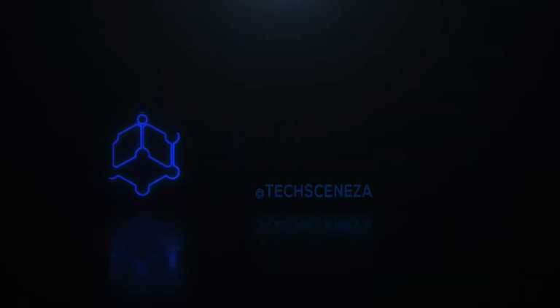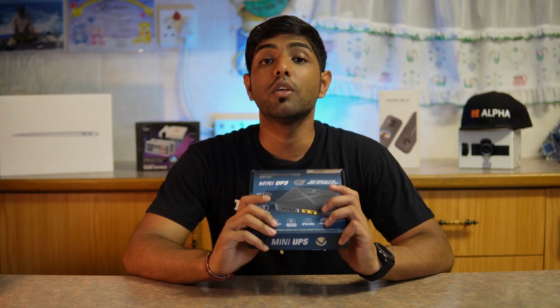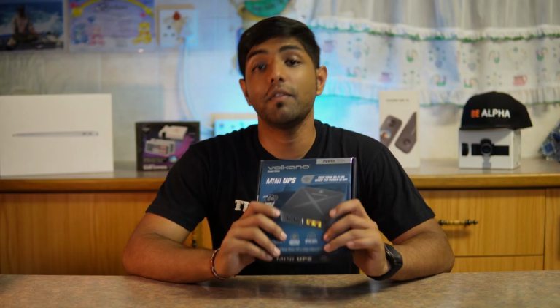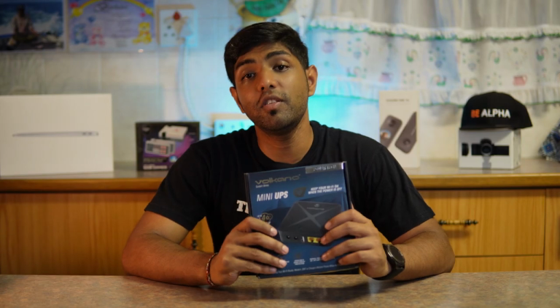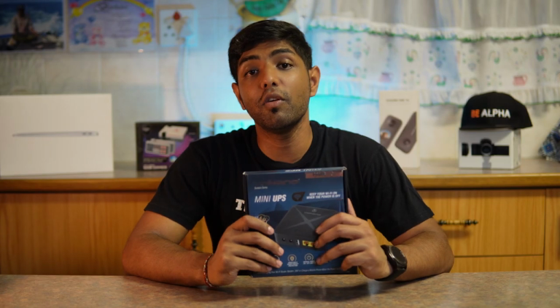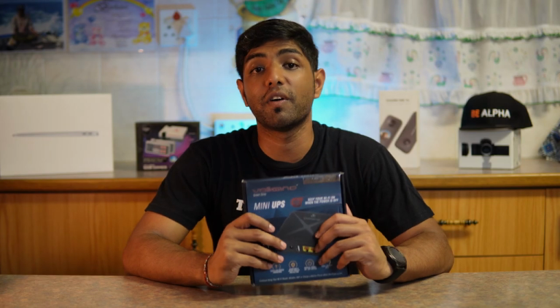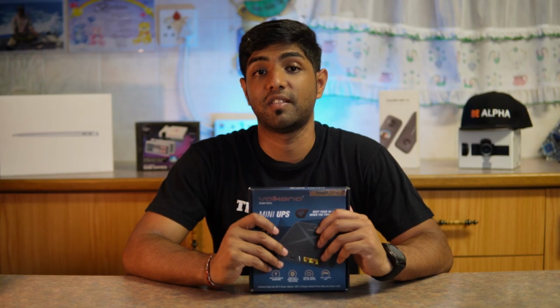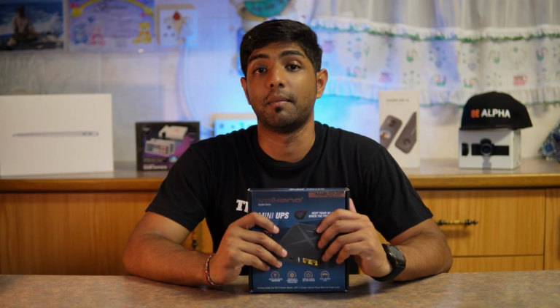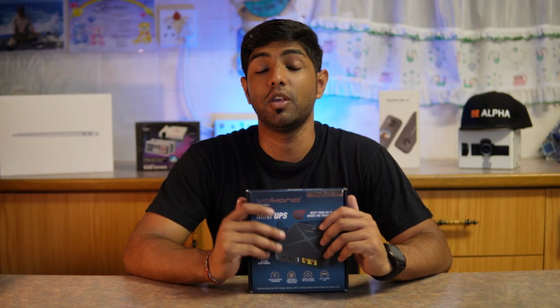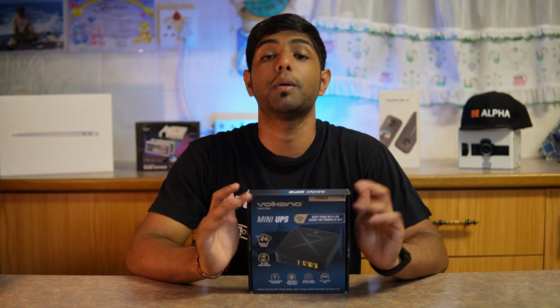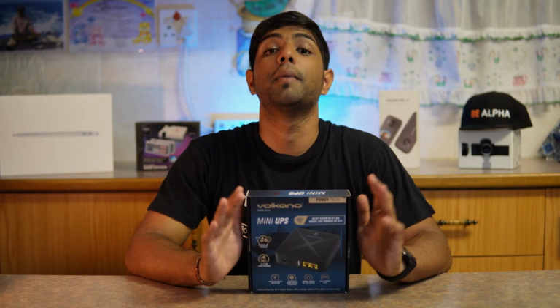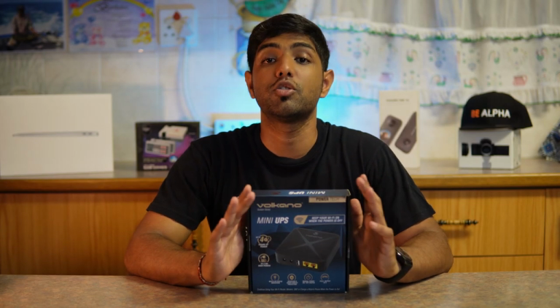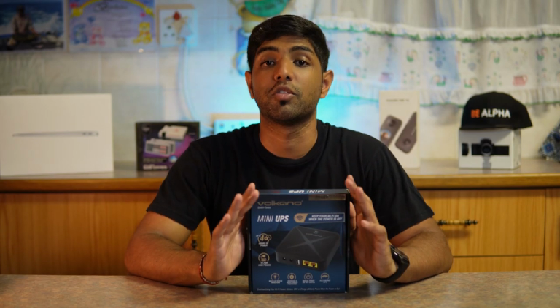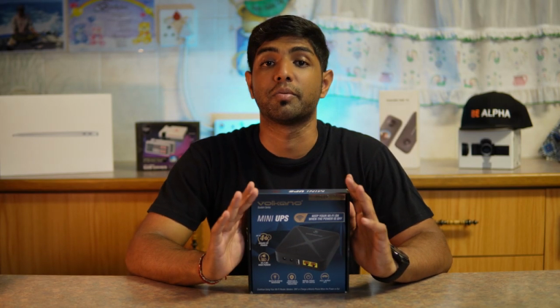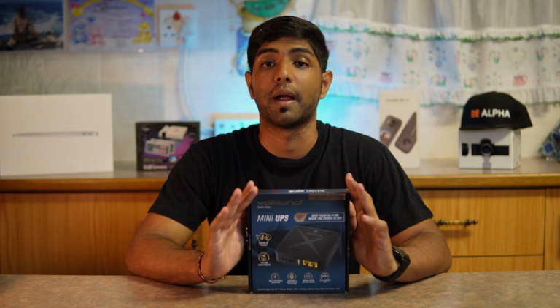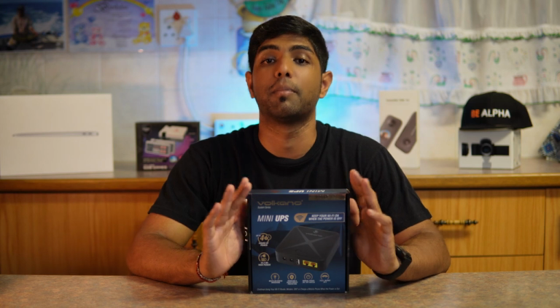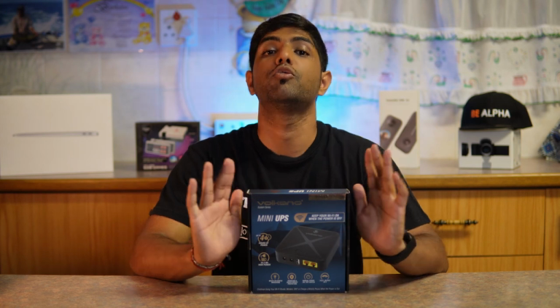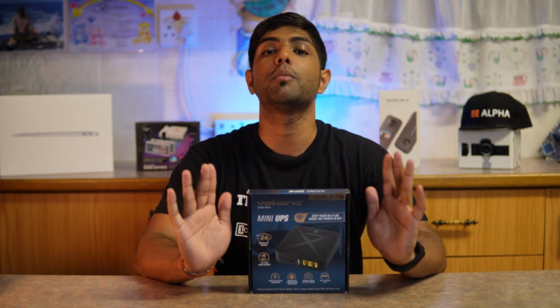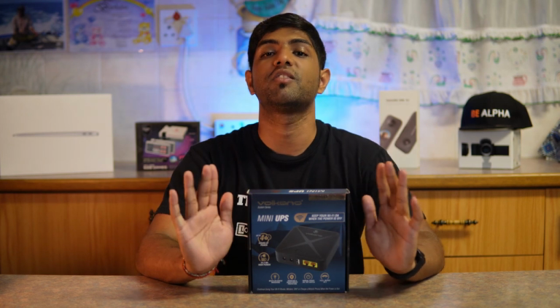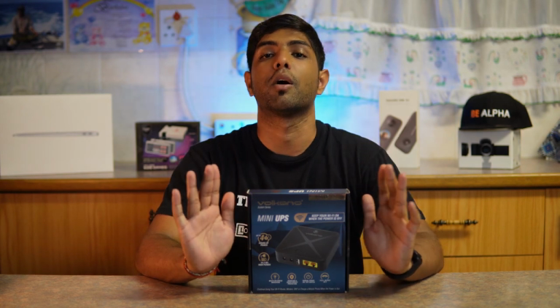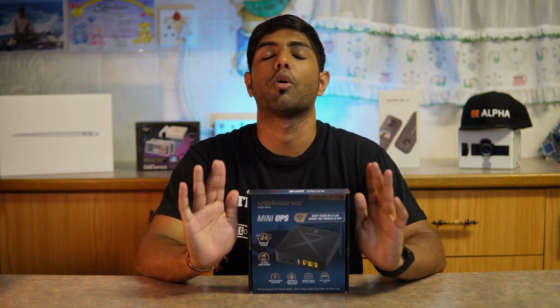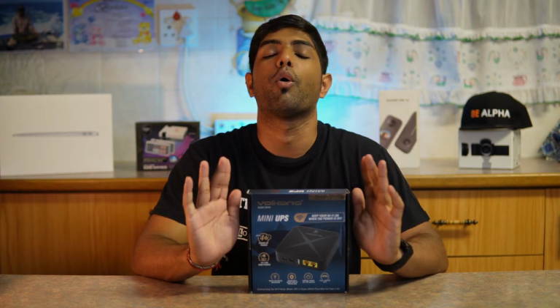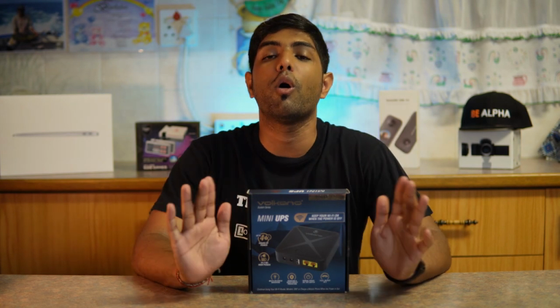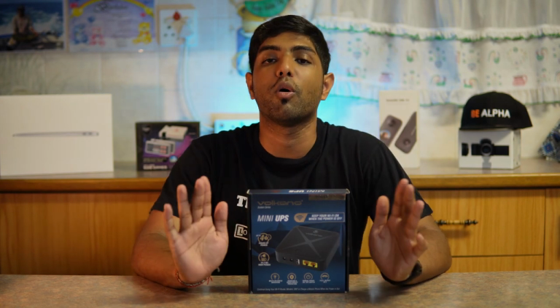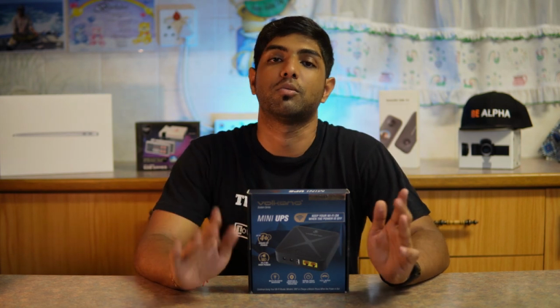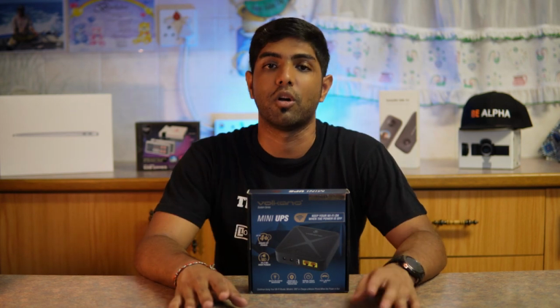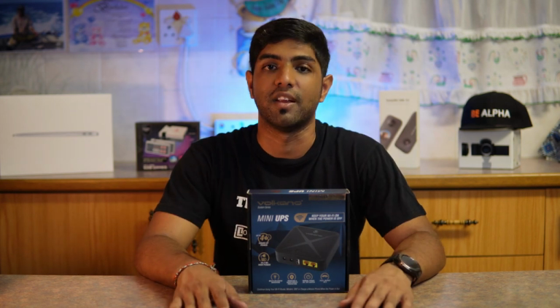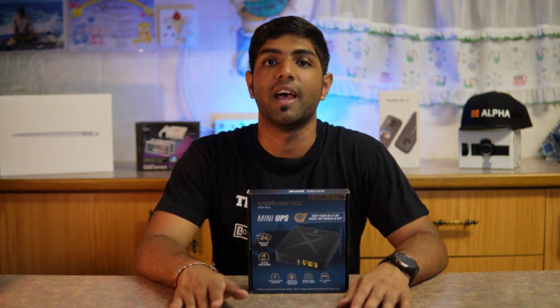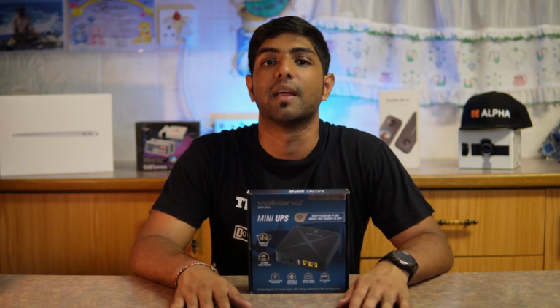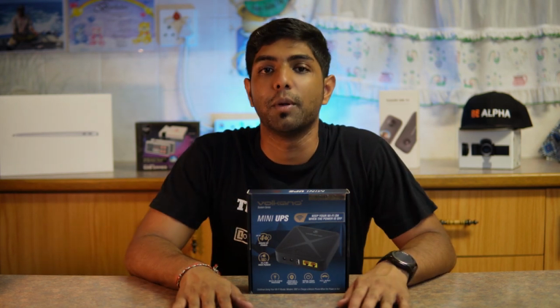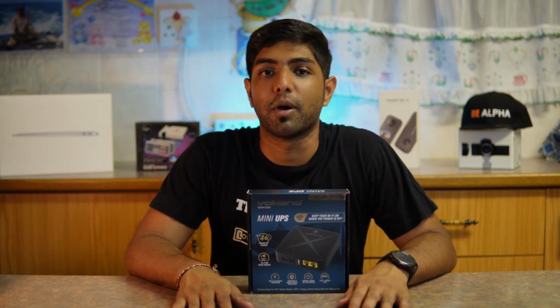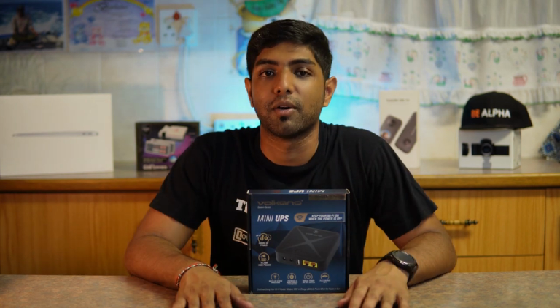If this is your first time here, make sure you subscribe because you're missing out on all the awesome content that we put out.